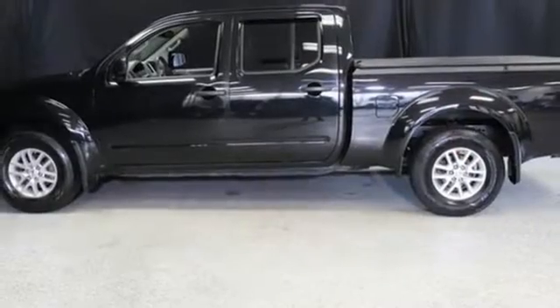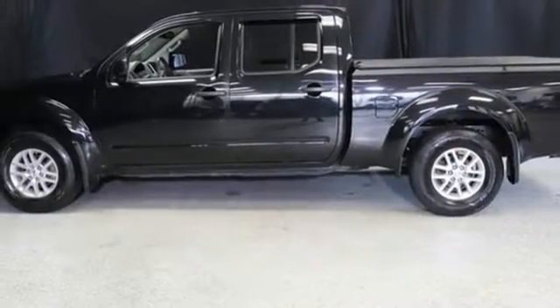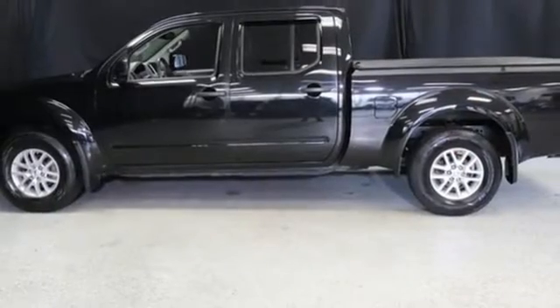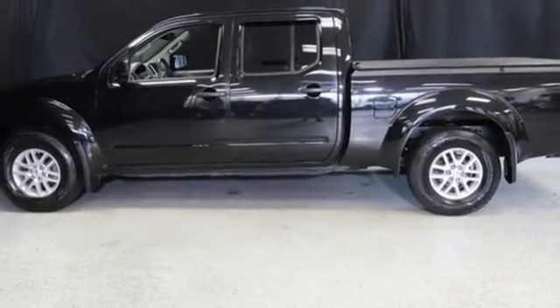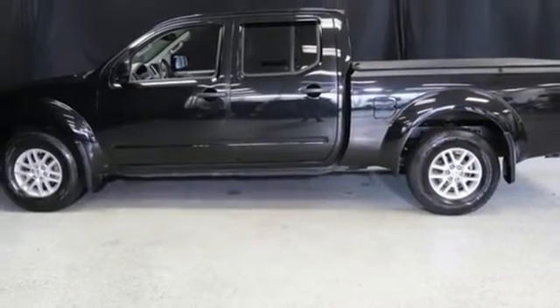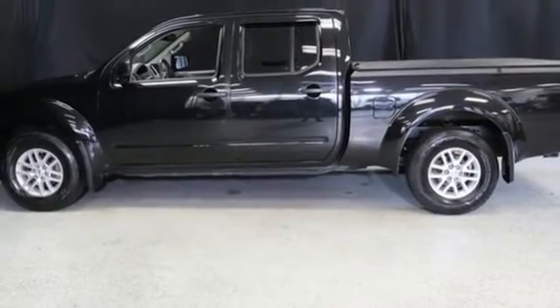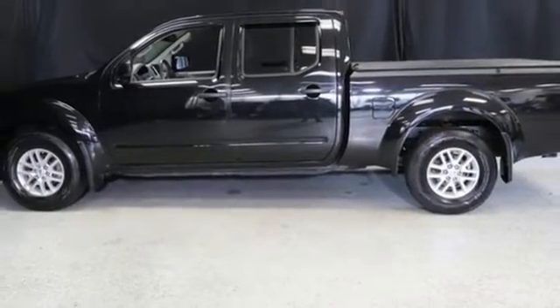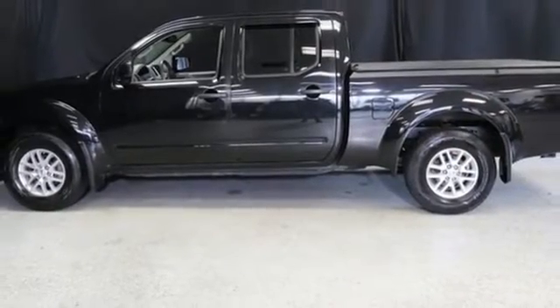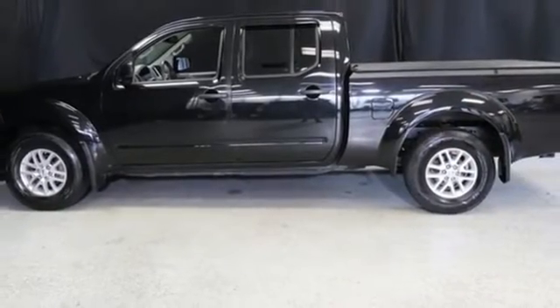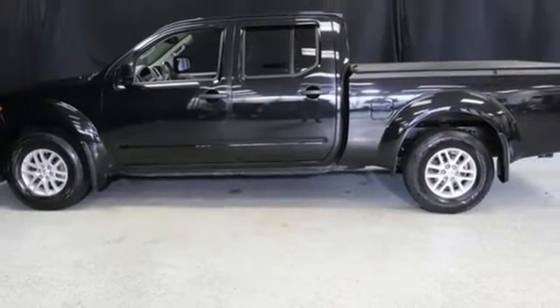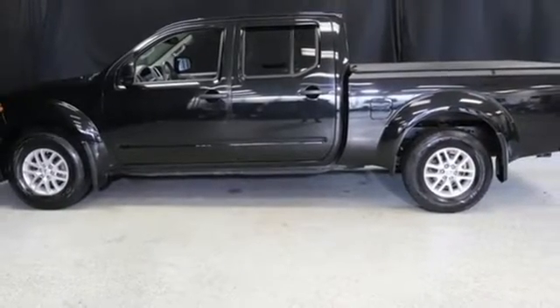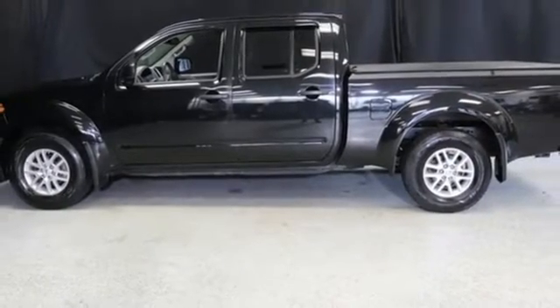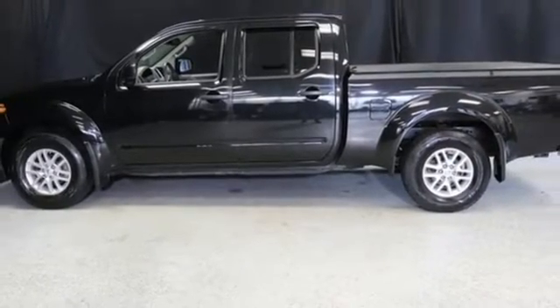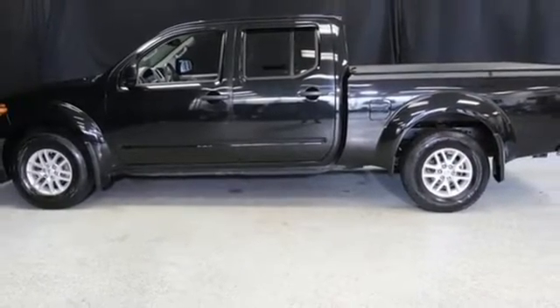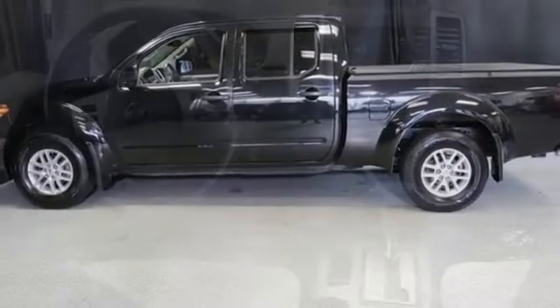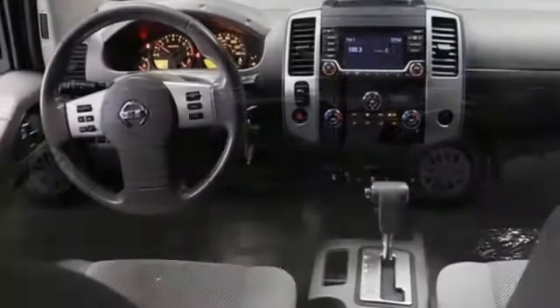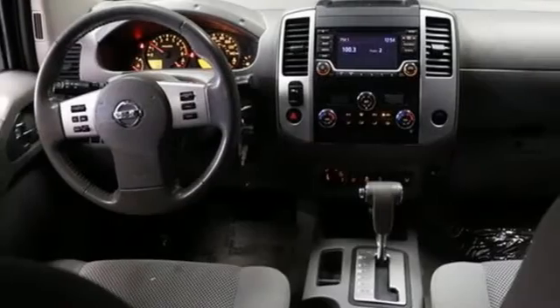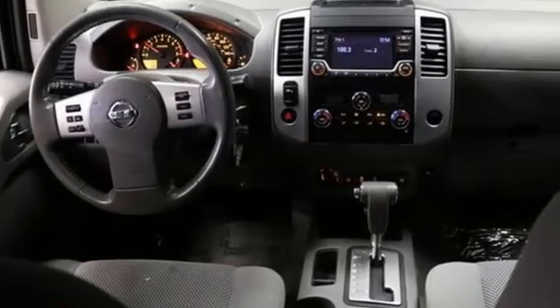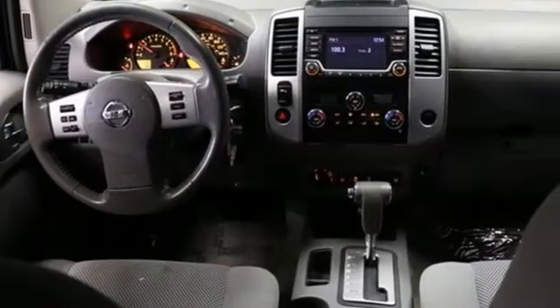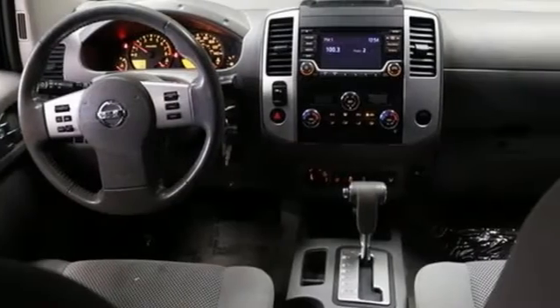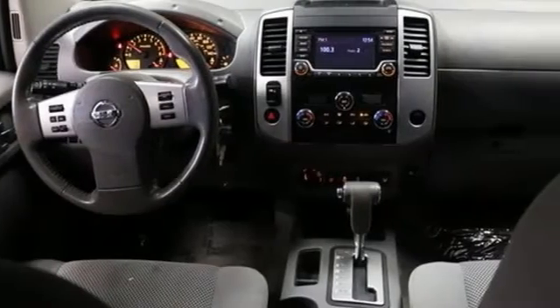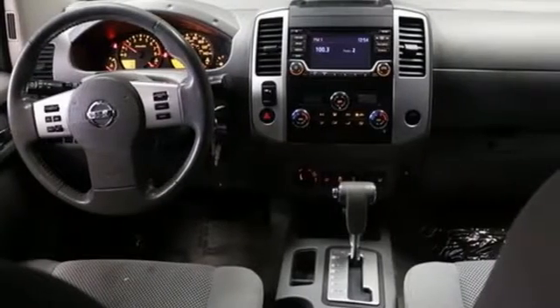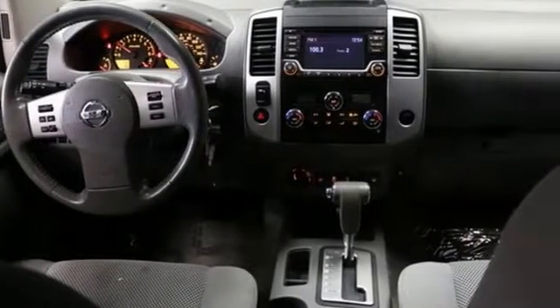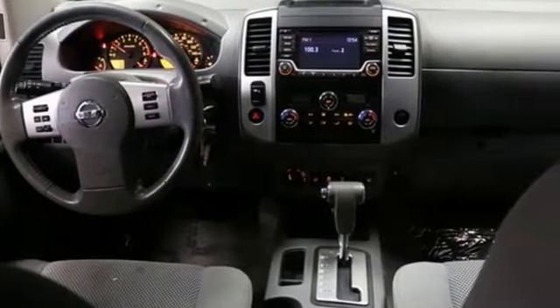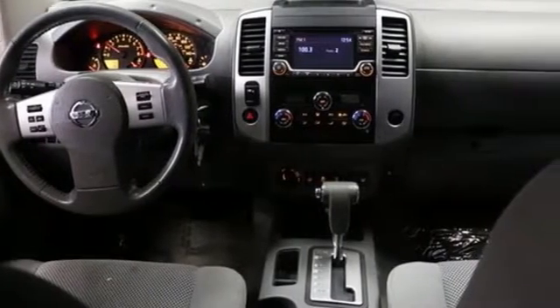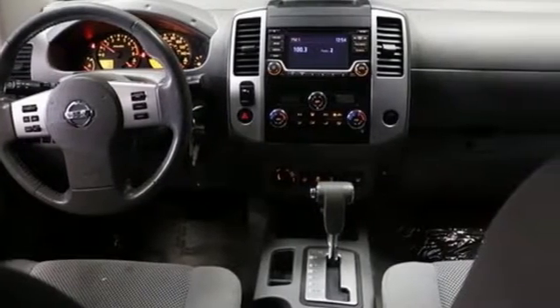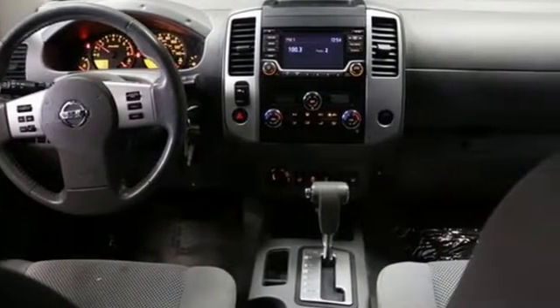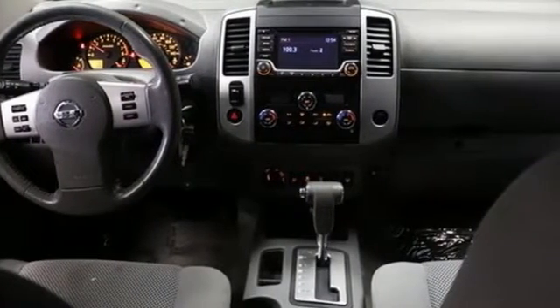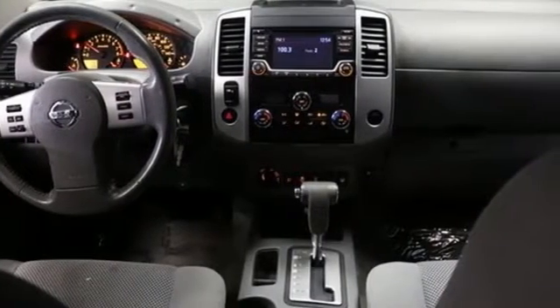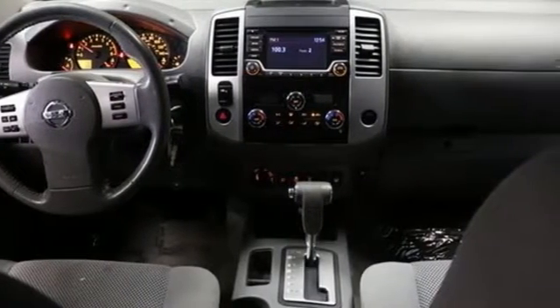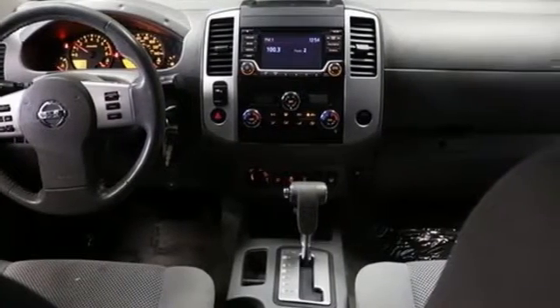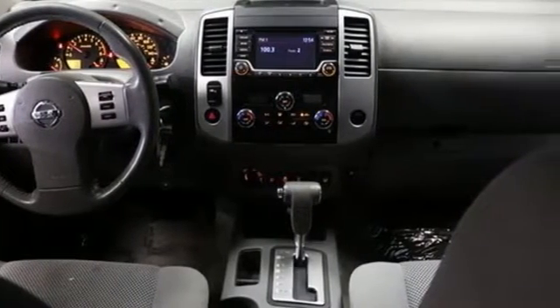Innovation. Excitement. Nissan. Someone's going to drive this fantastic vehicle off the lot. Should be you. Test drive it today.